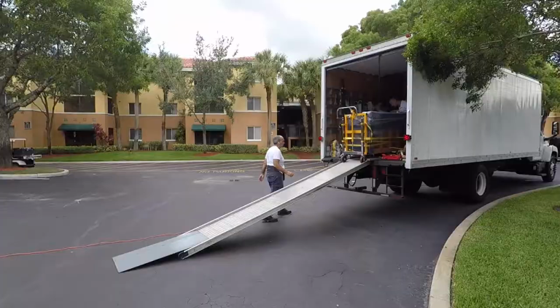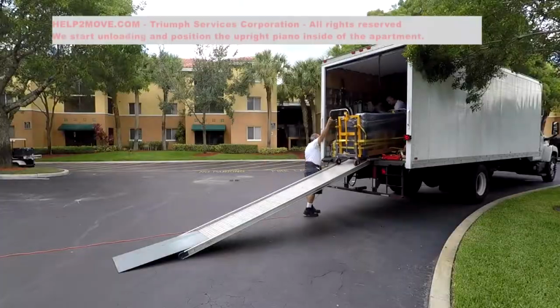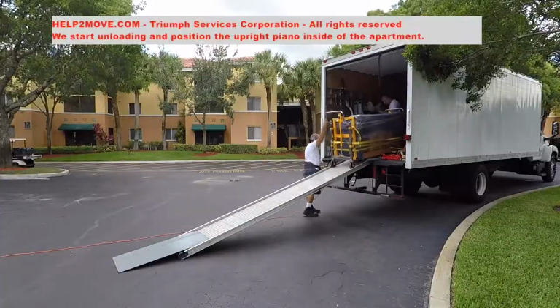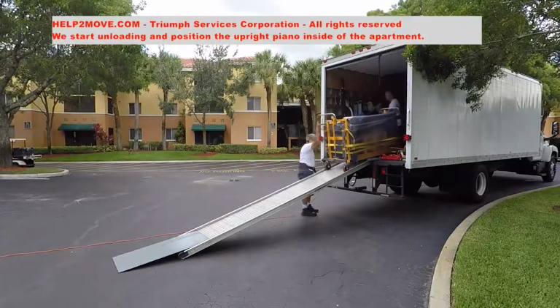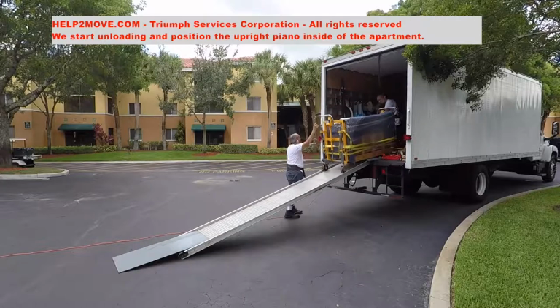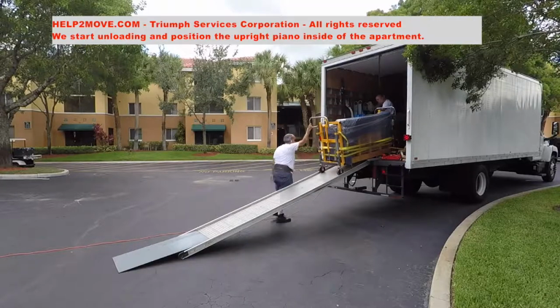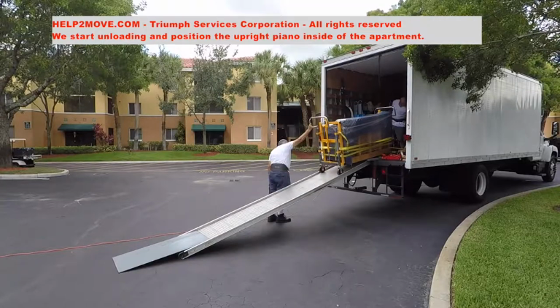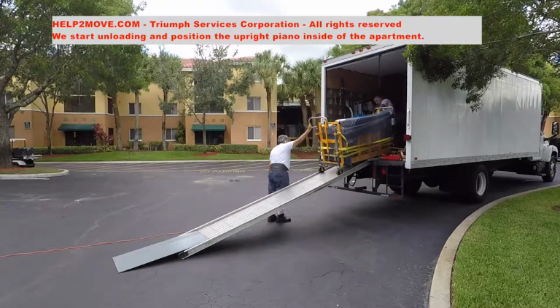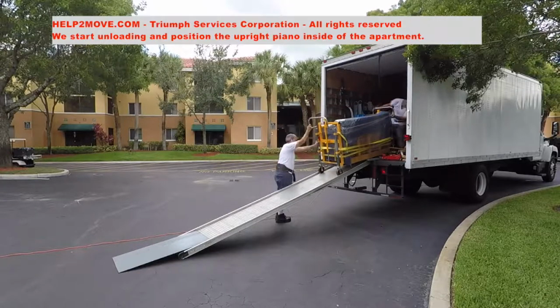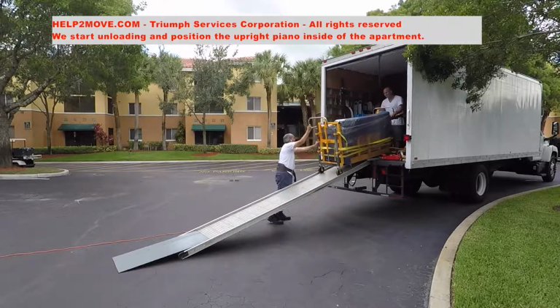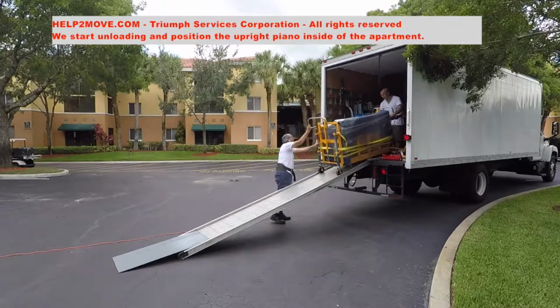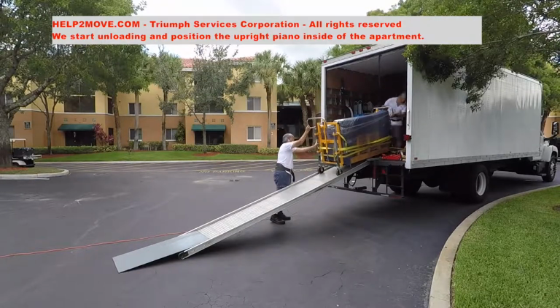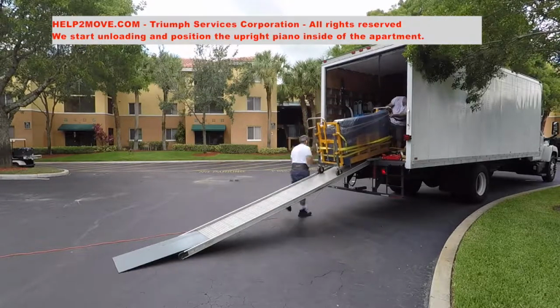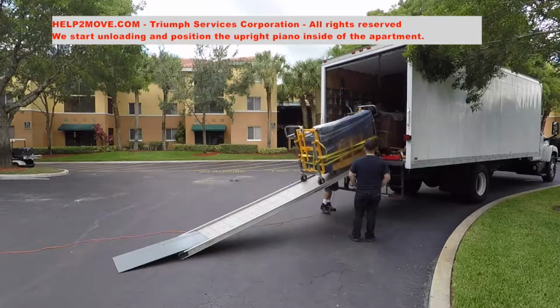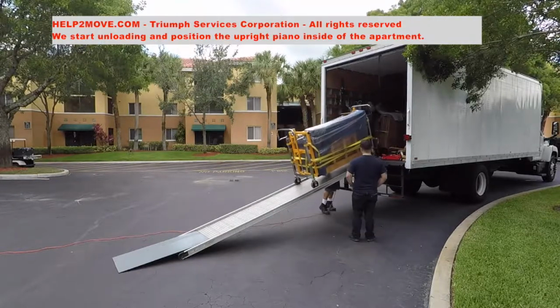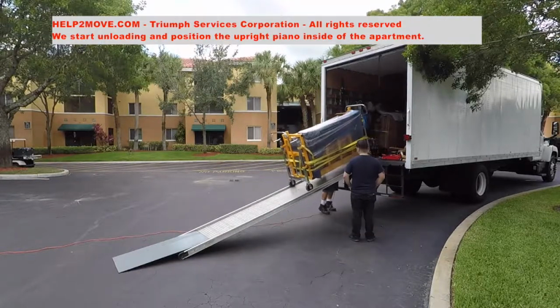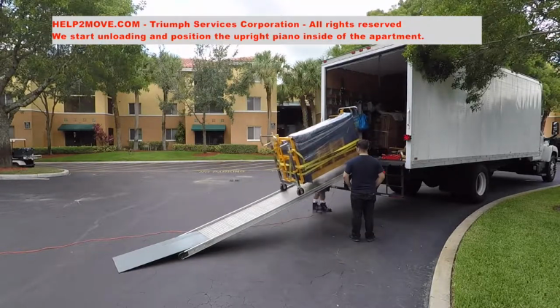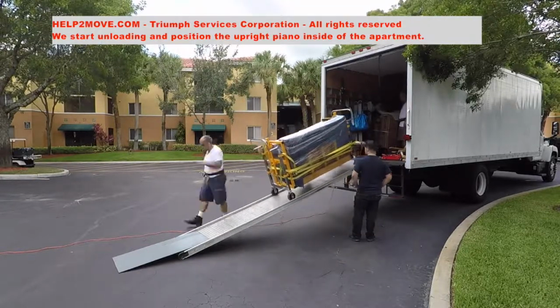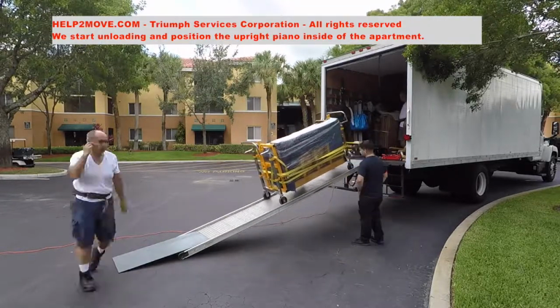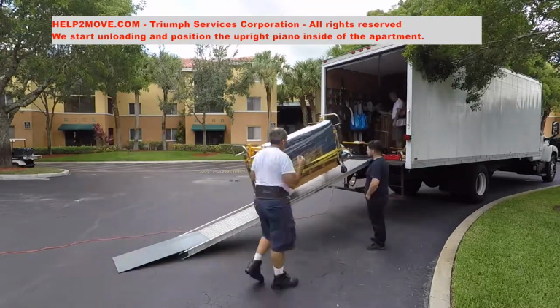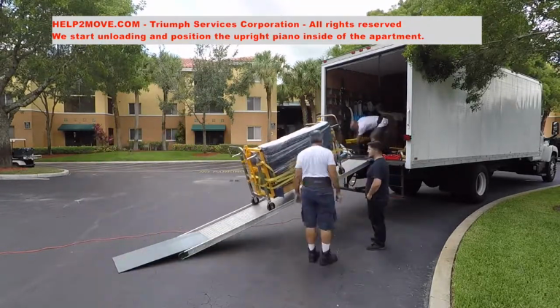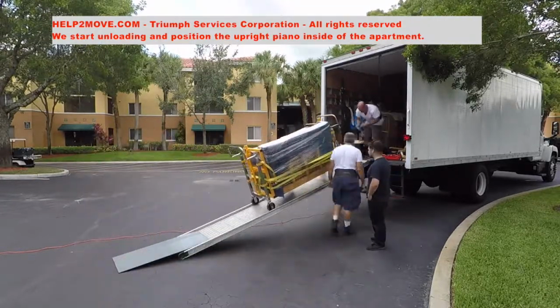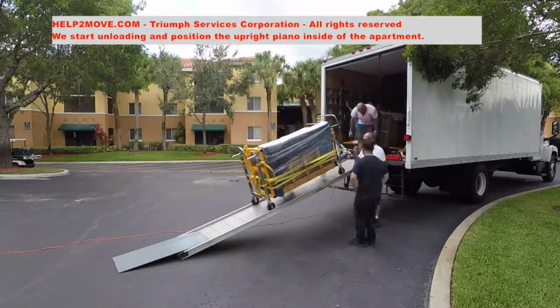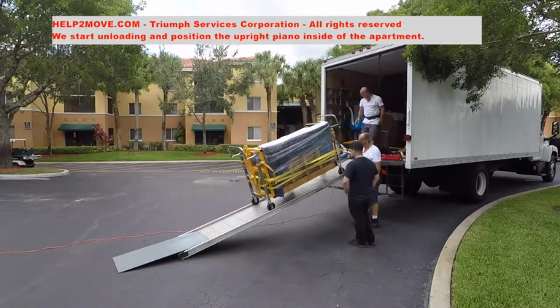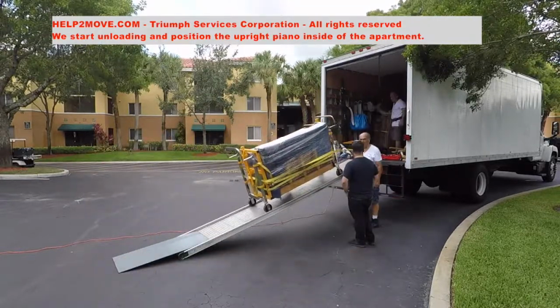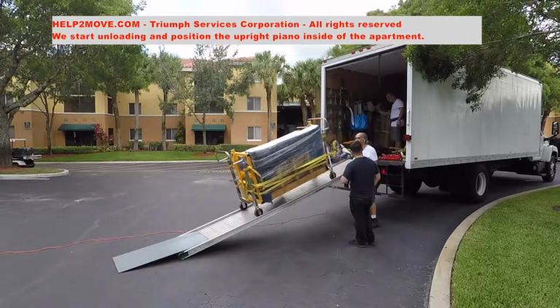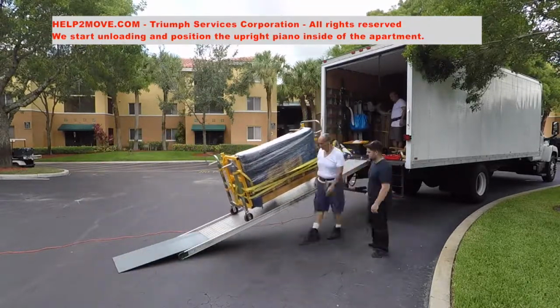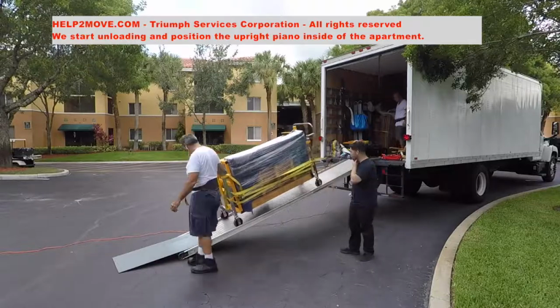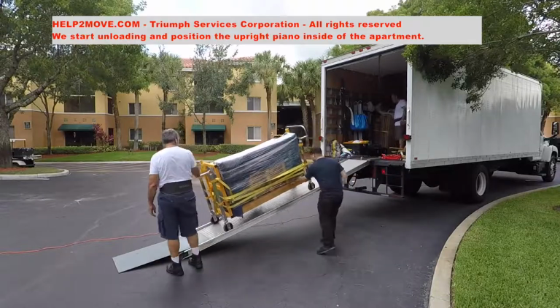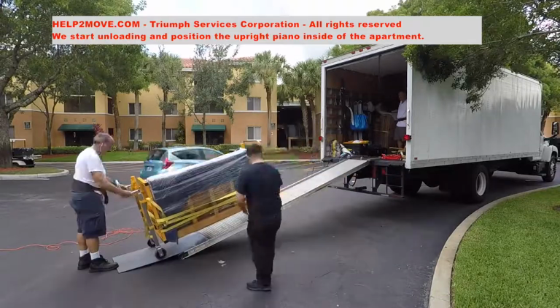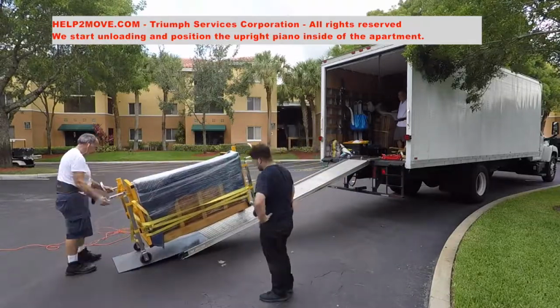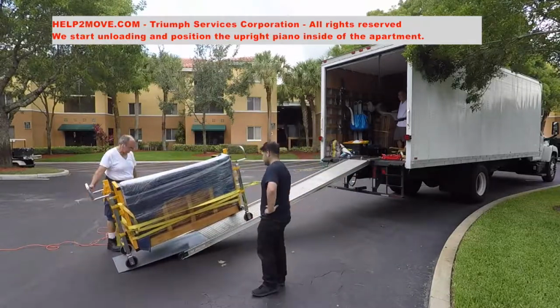The unloading process starts and is done in the reverse order of the loading.